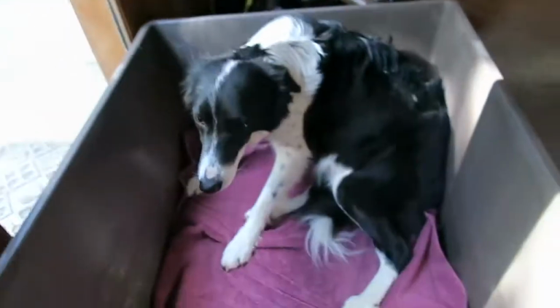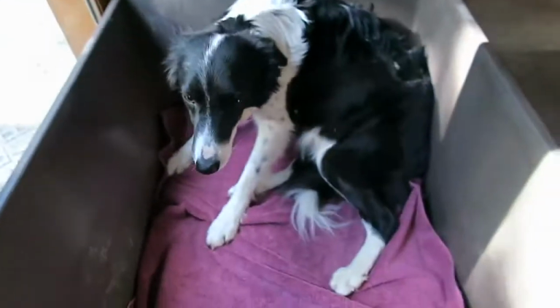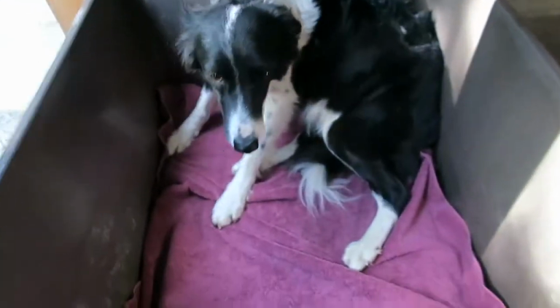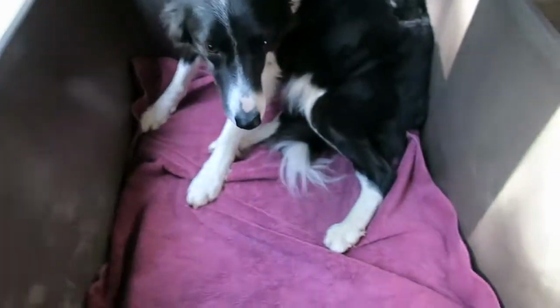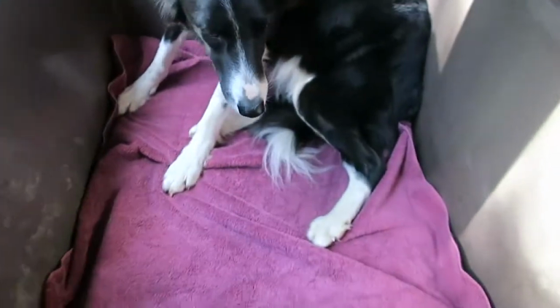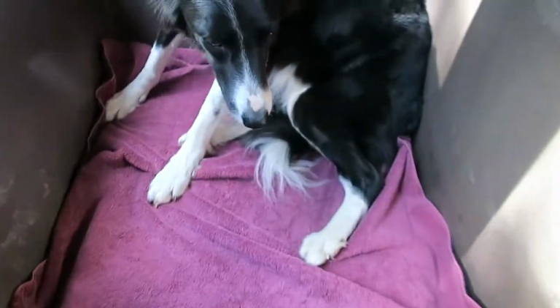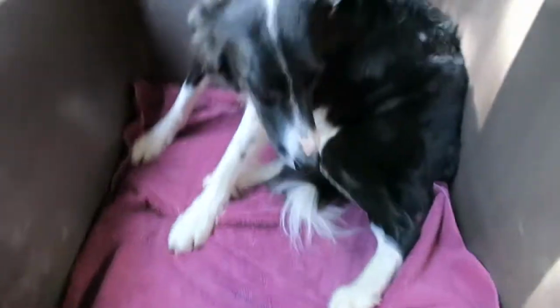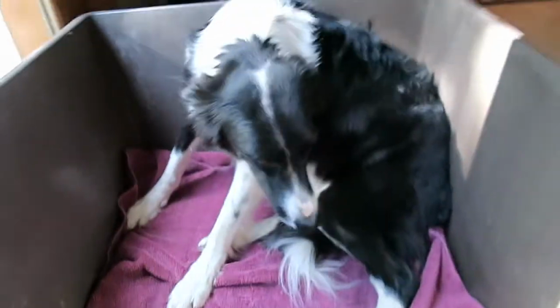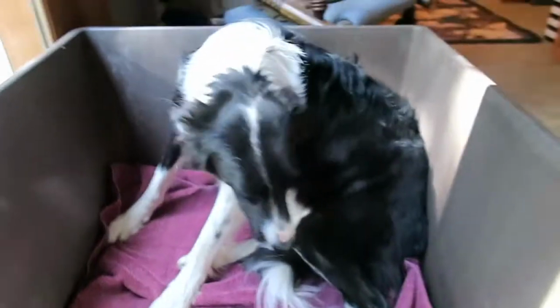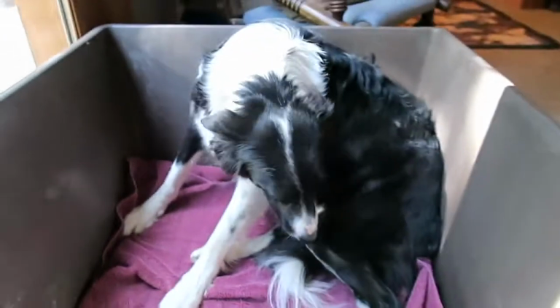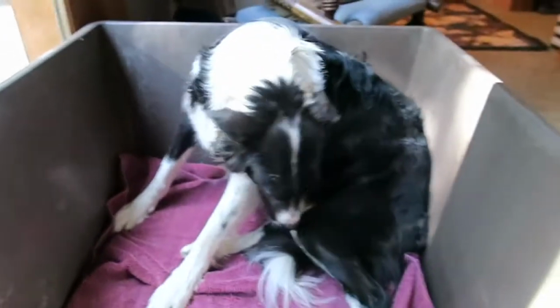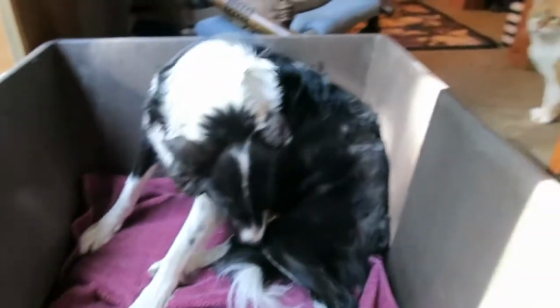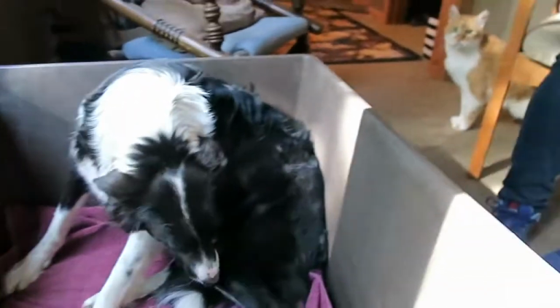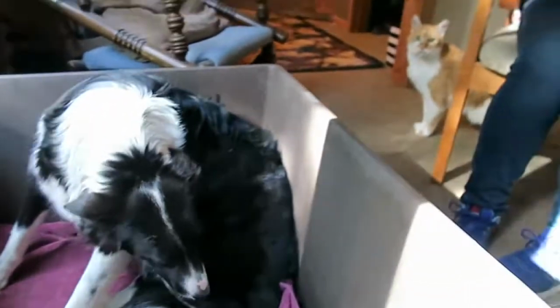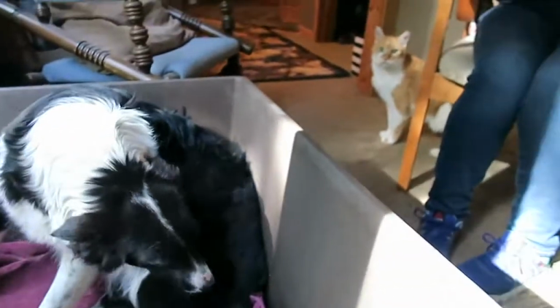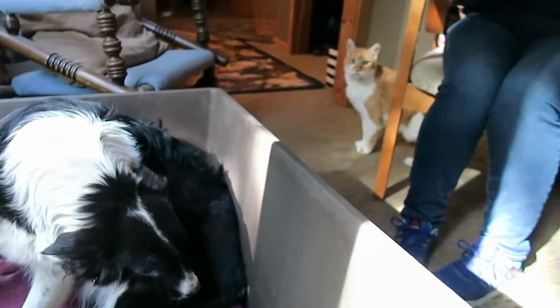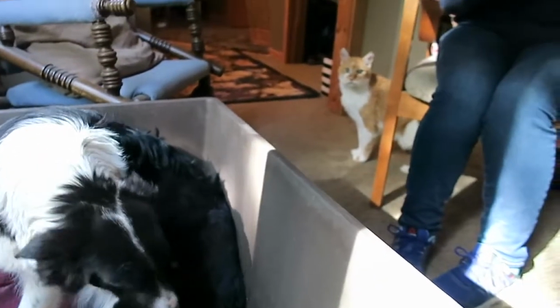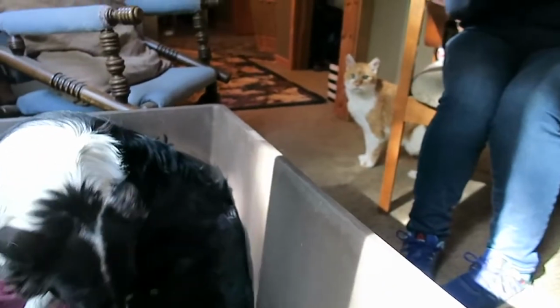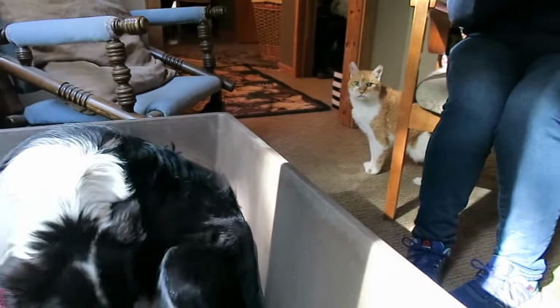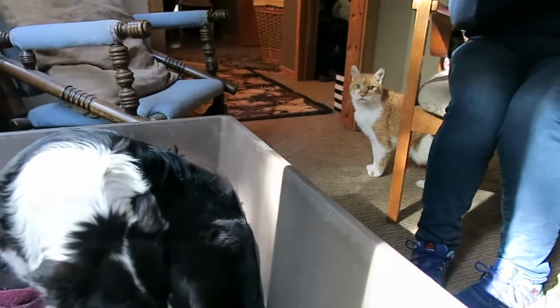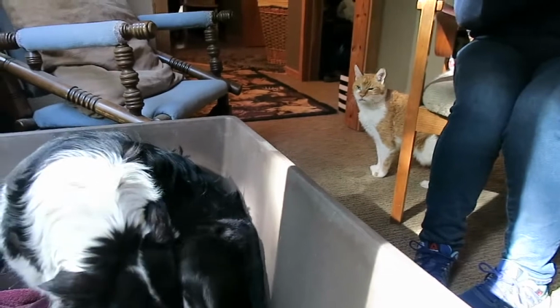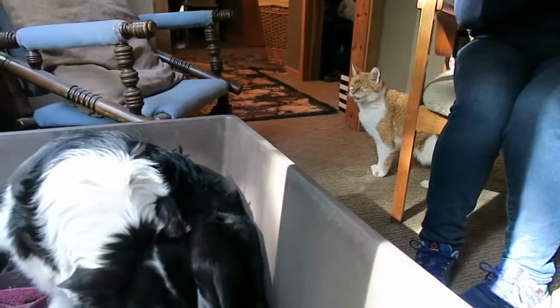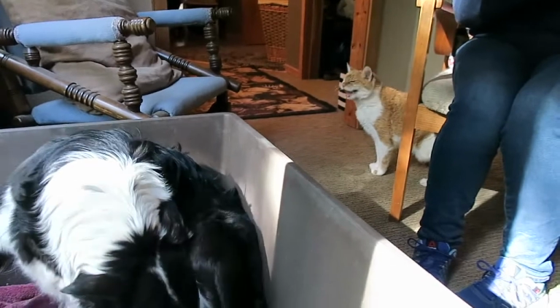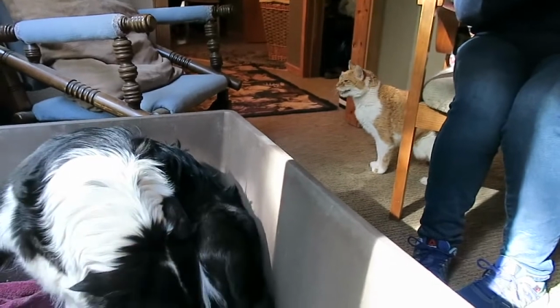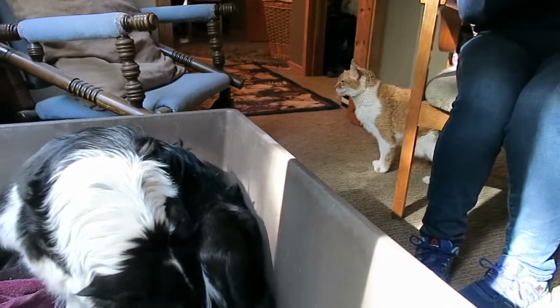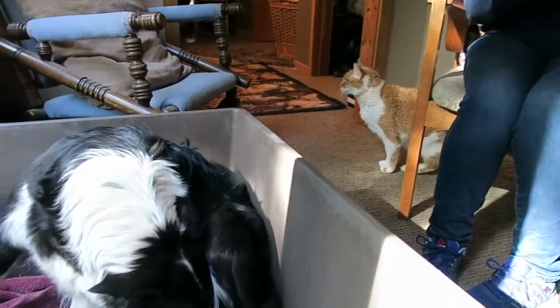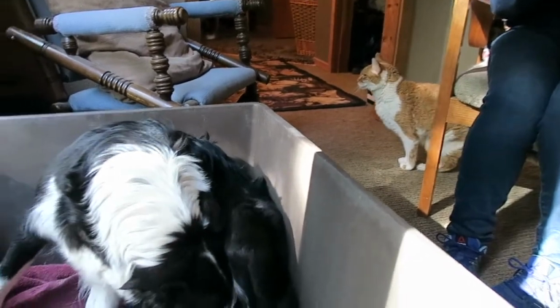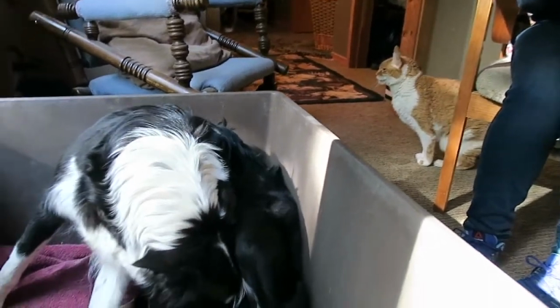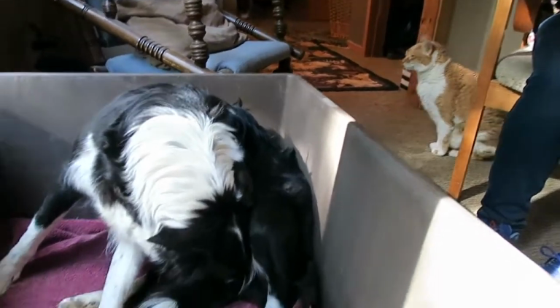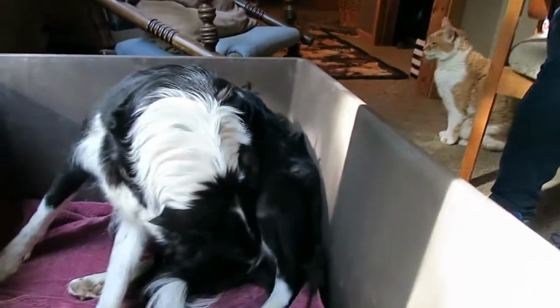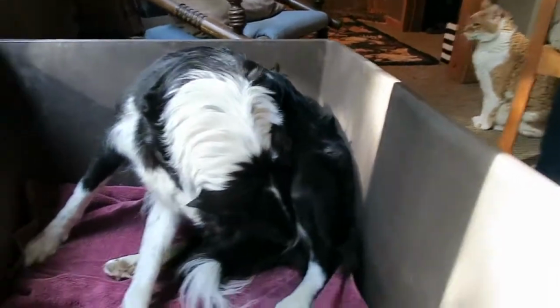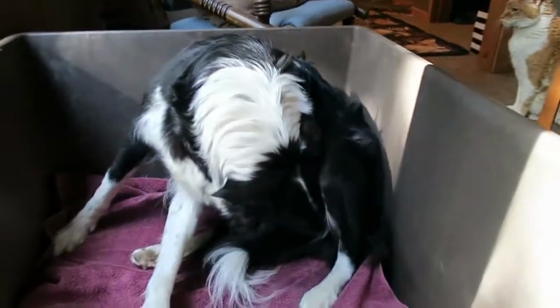Even the cat came out to have a little look — yeah, the cat's having a look. That's Chopper the cat.